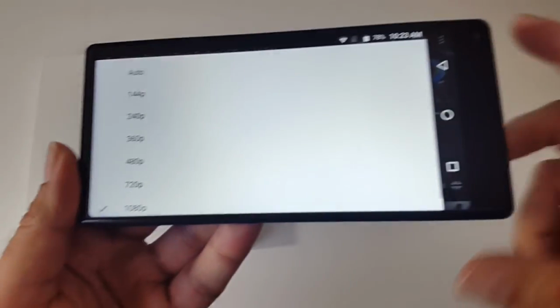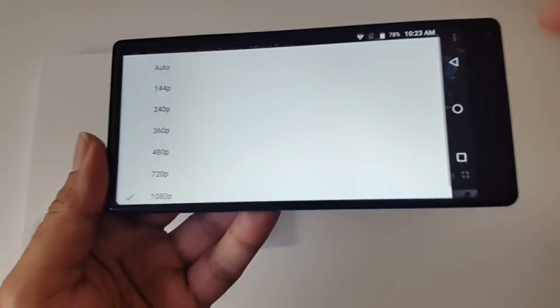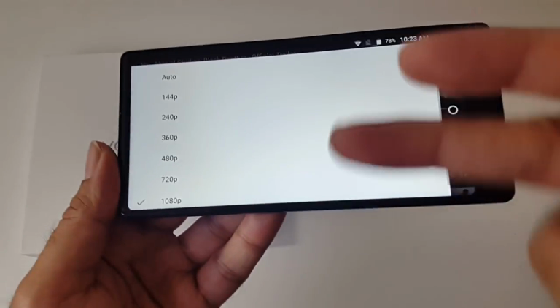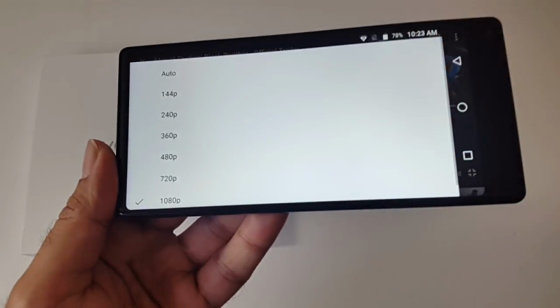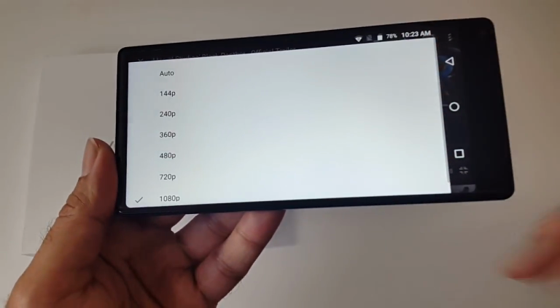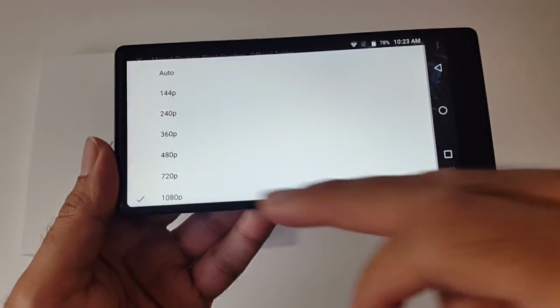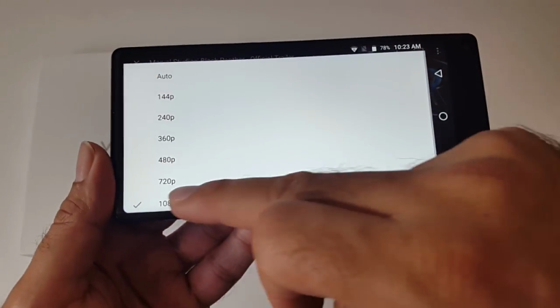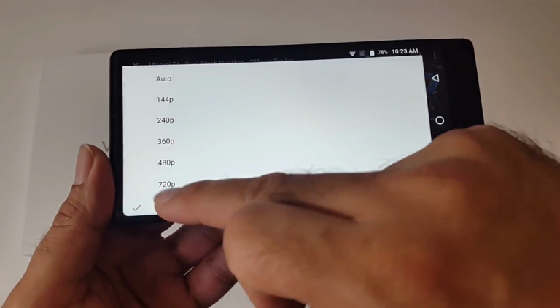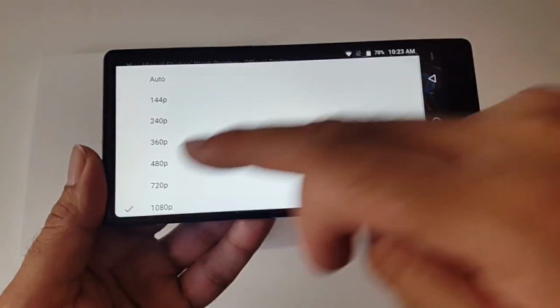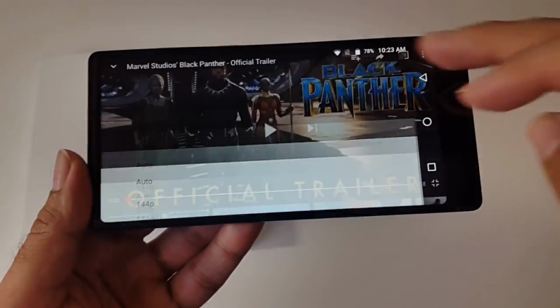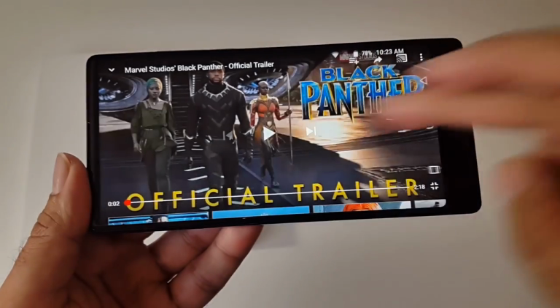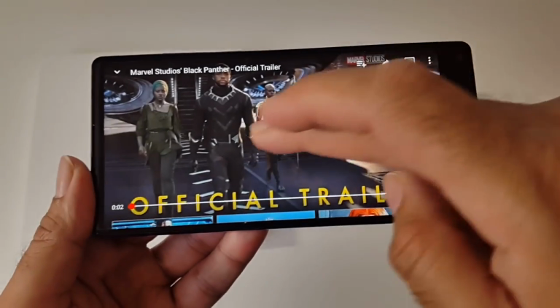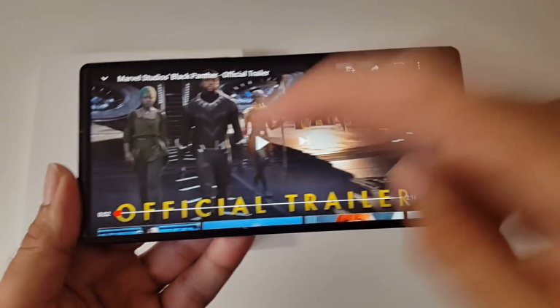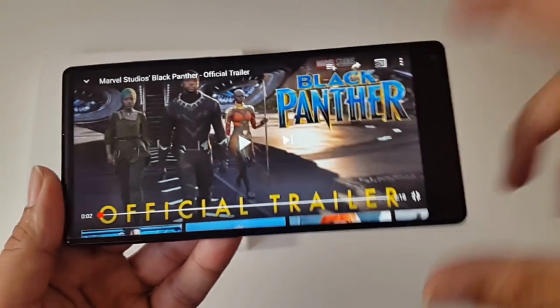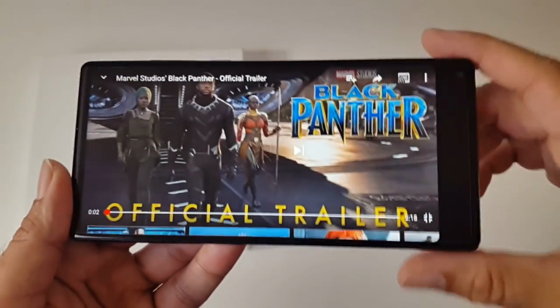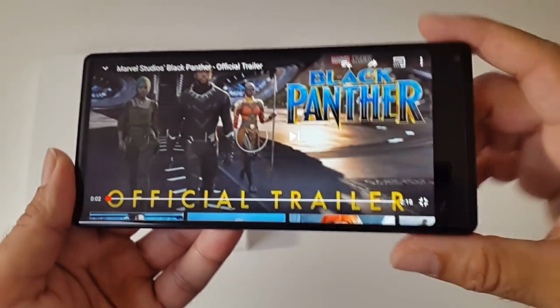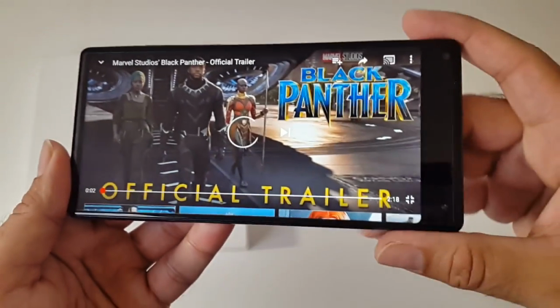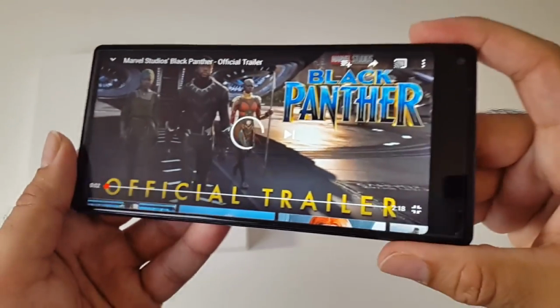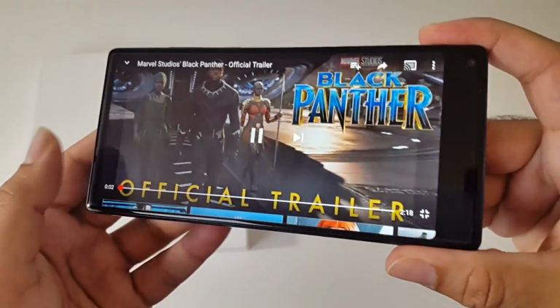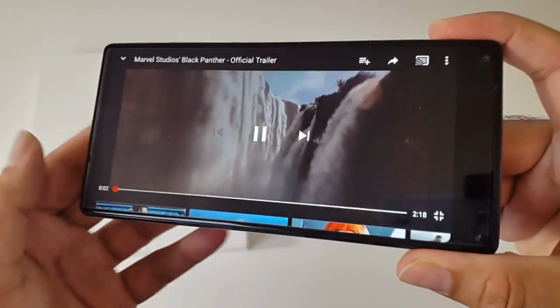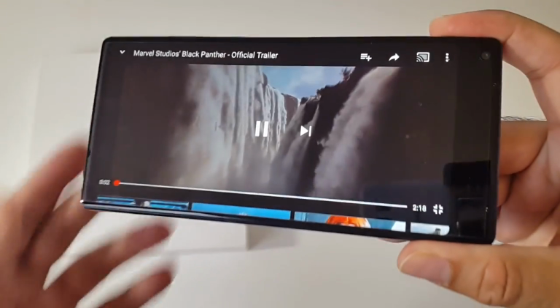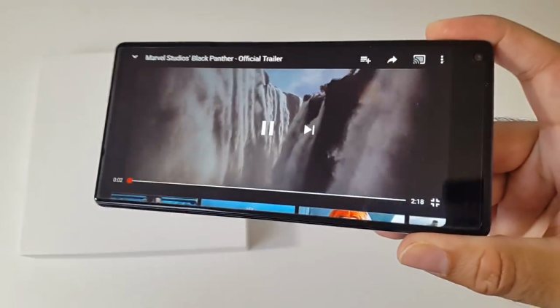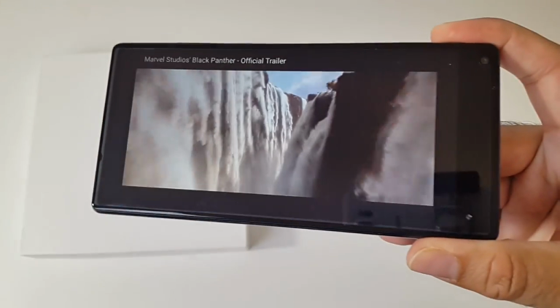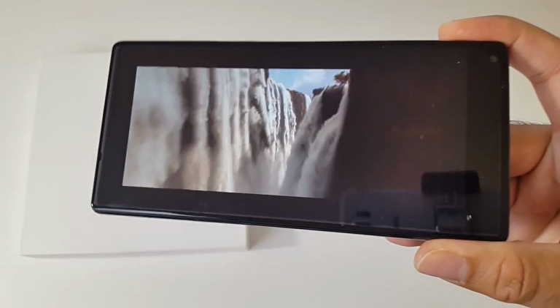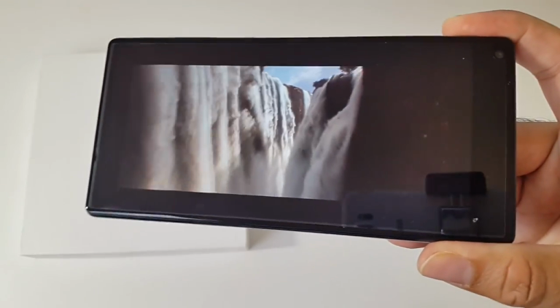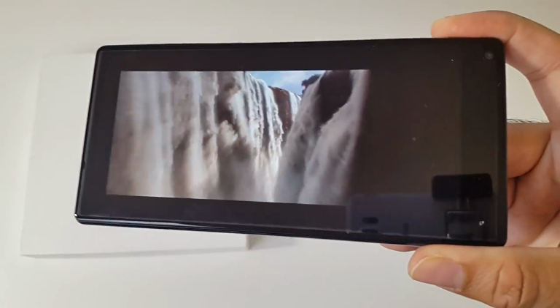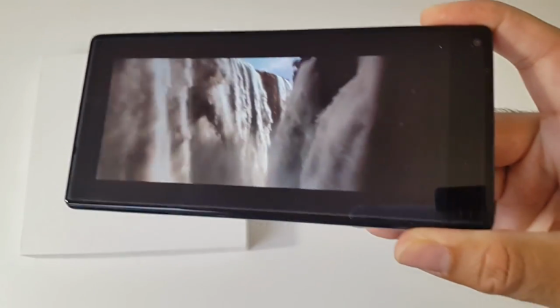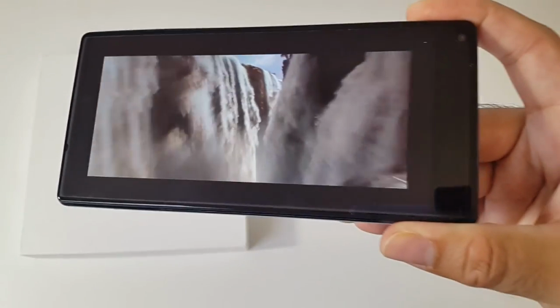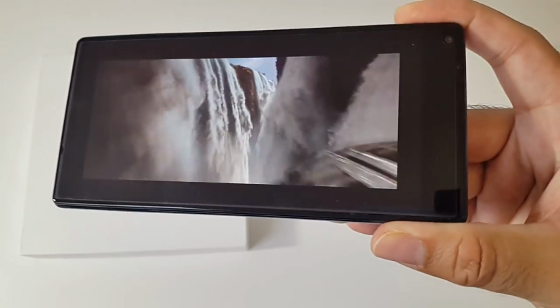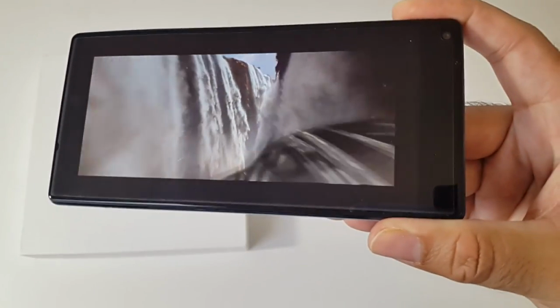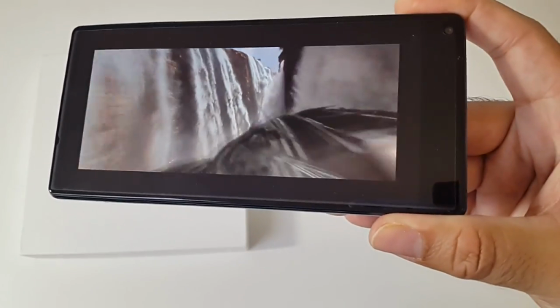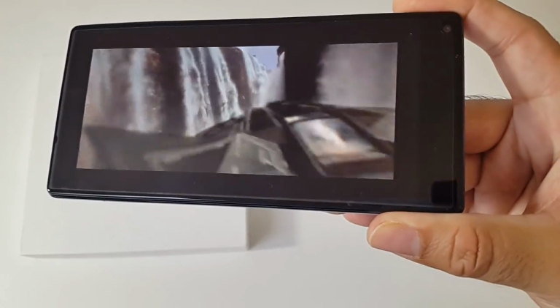Now we're going to check out some multimedia and gaming on this device. Let's see how it handles full HD streaming and gaming.